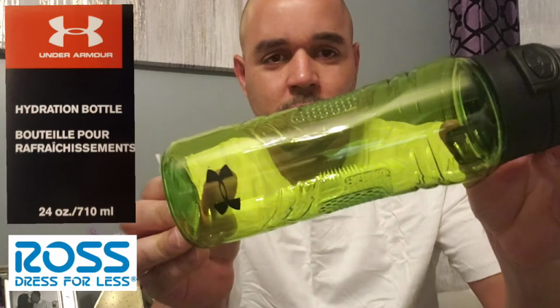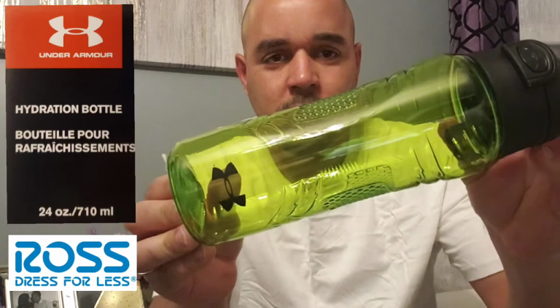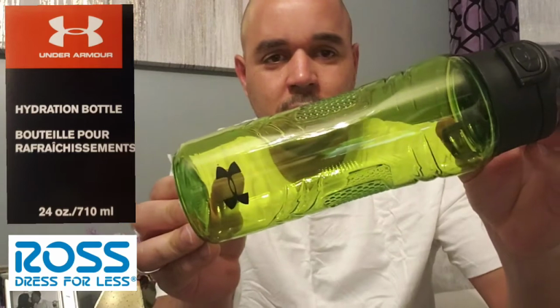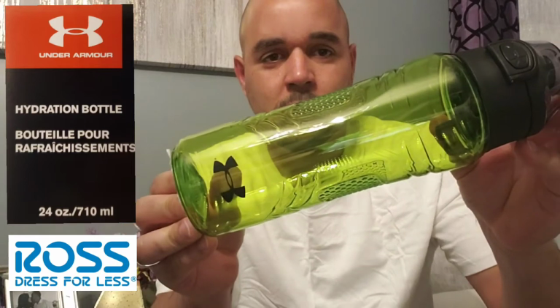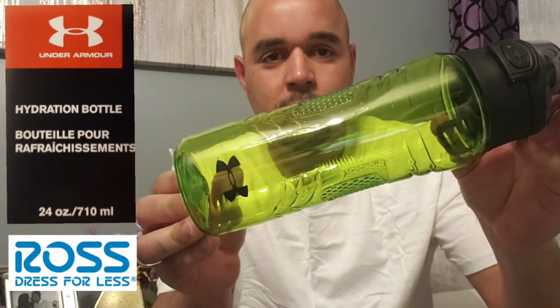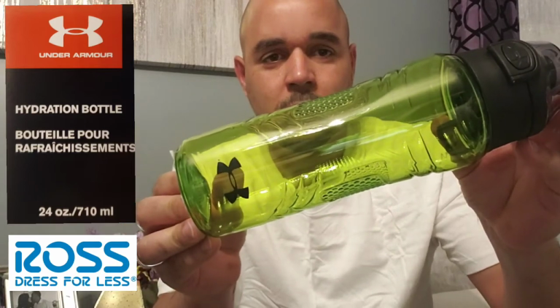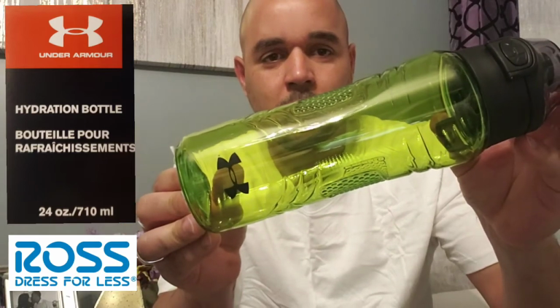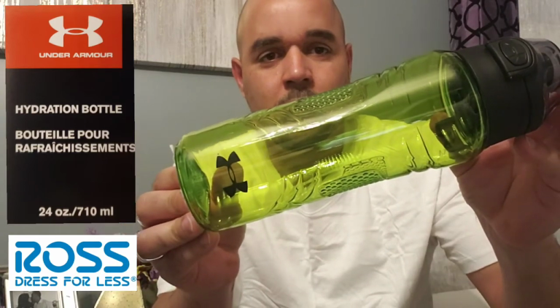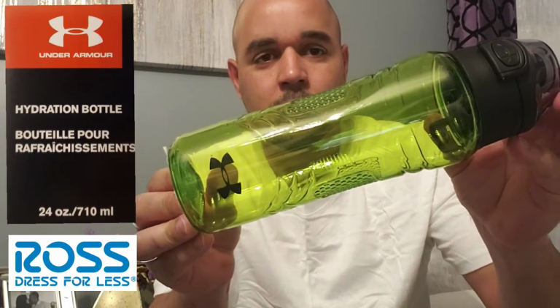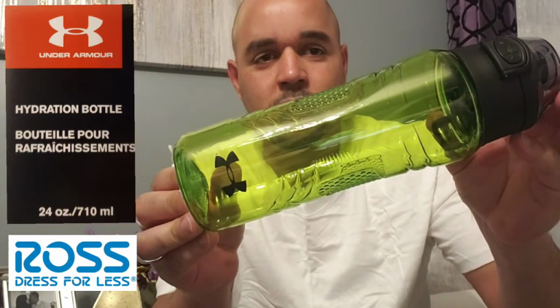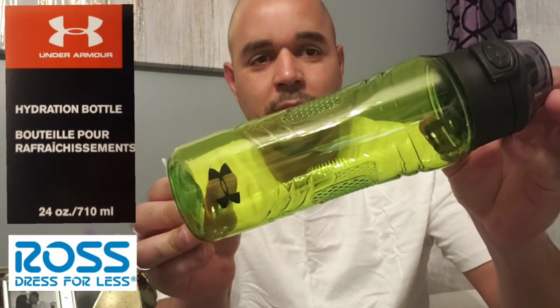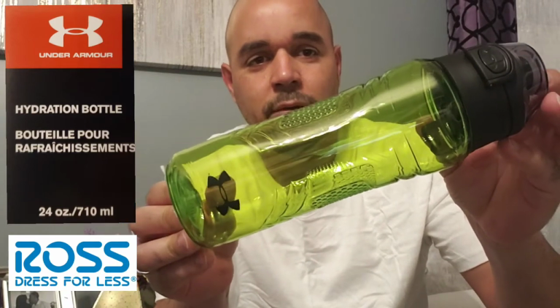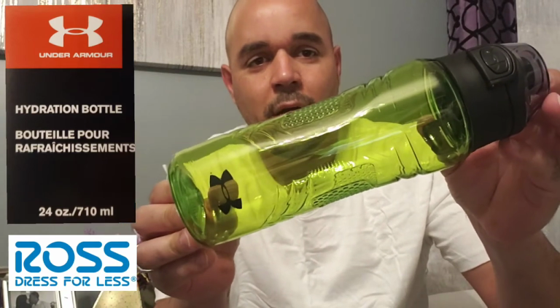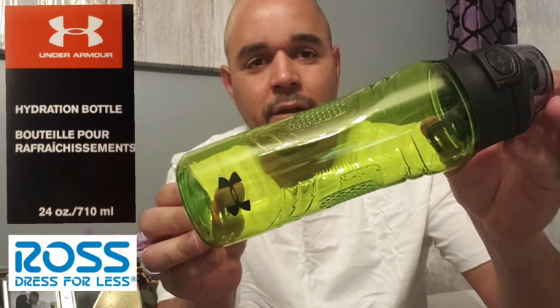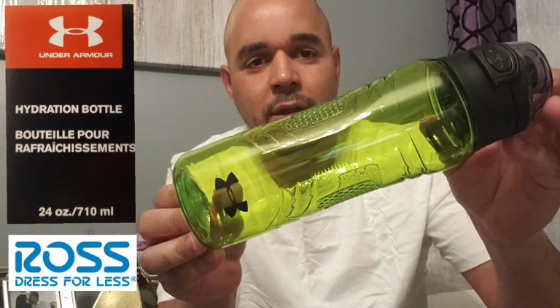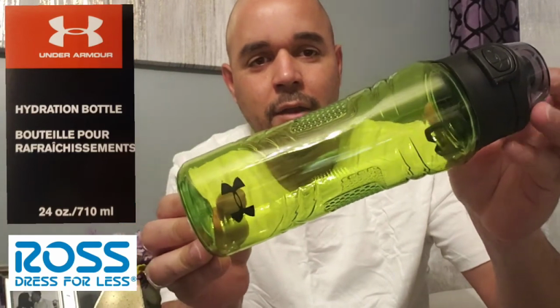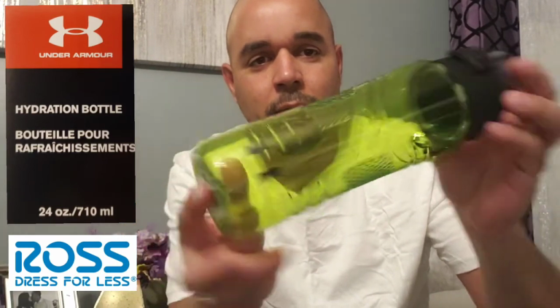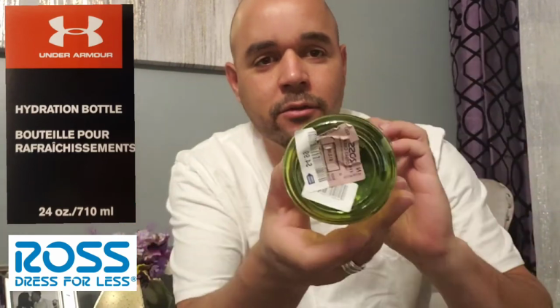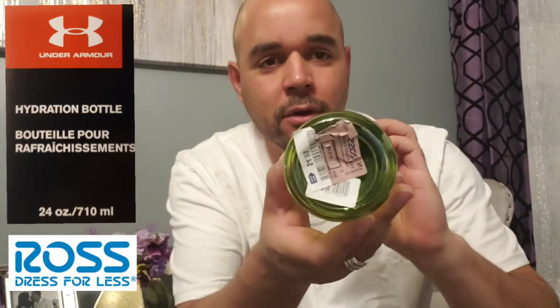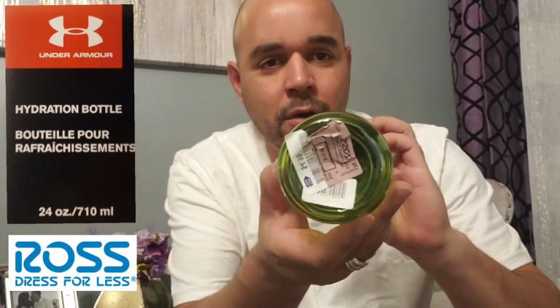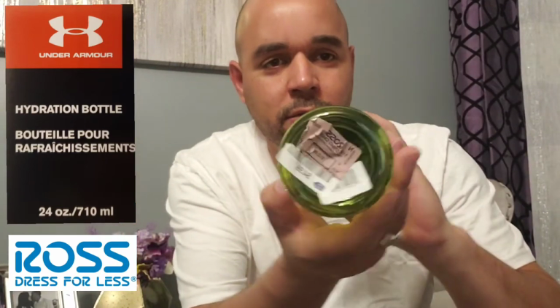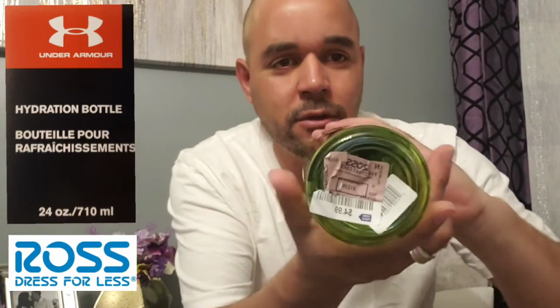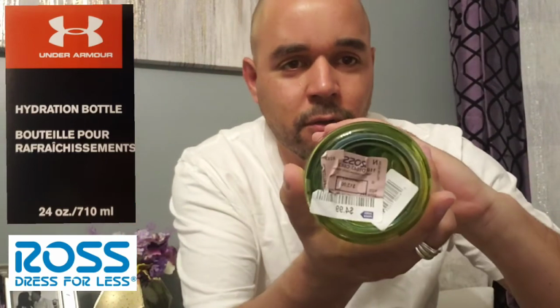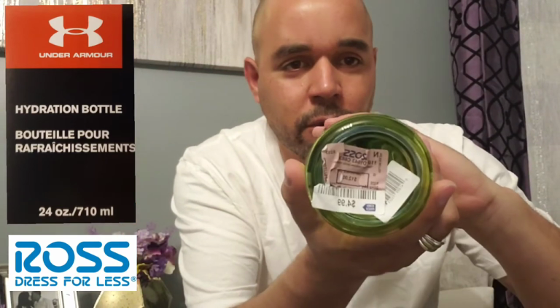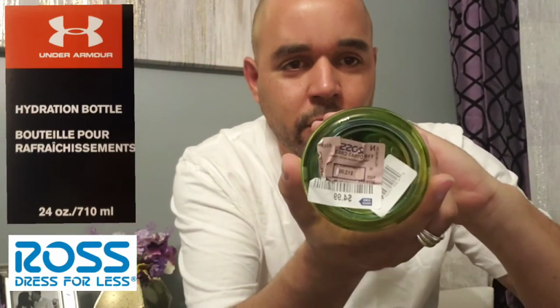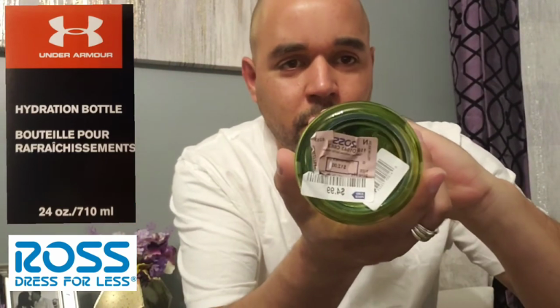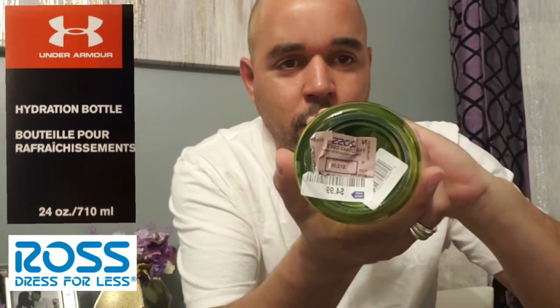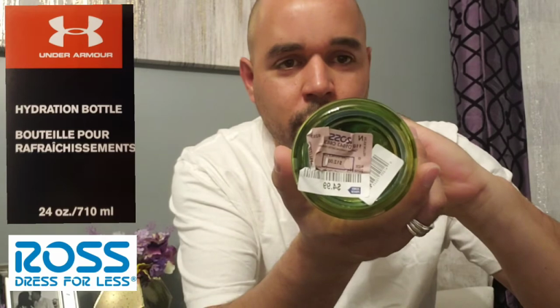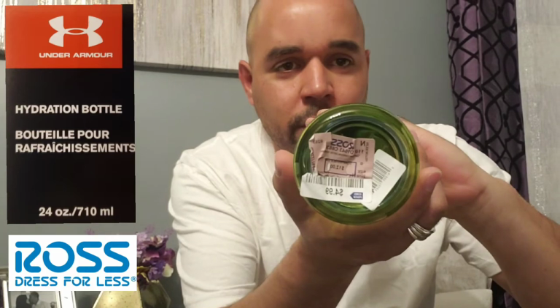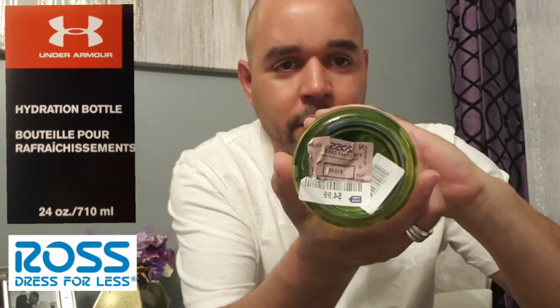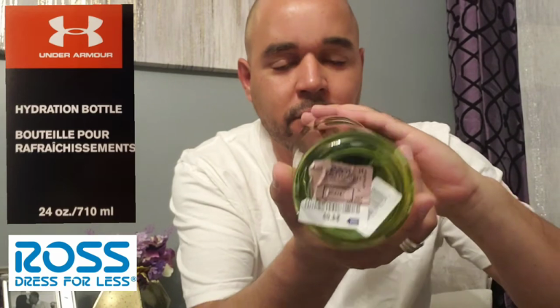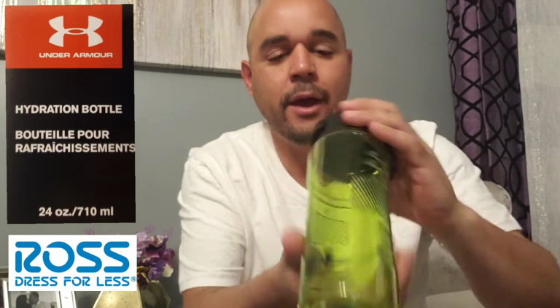This is a Thermal Under Armour Hydration Bottle. I picked it up today at Ross for $4.49 — that's not bad.